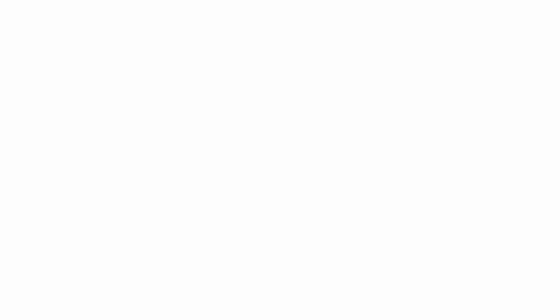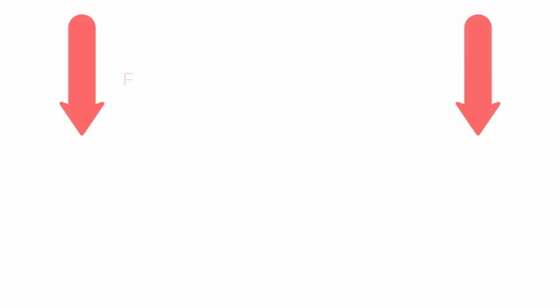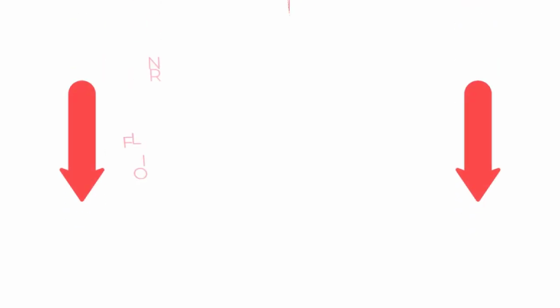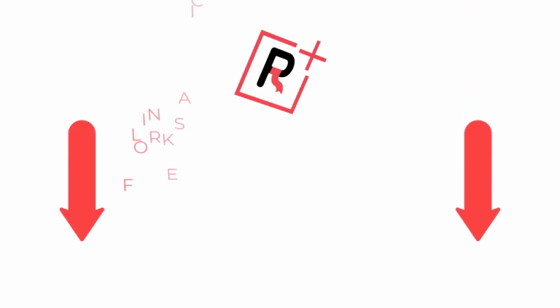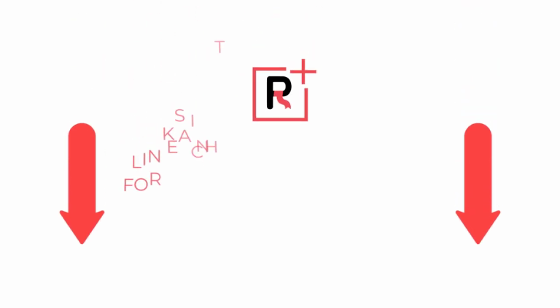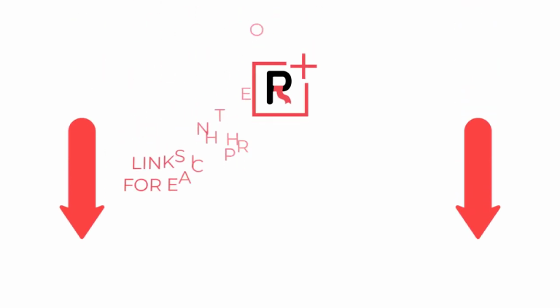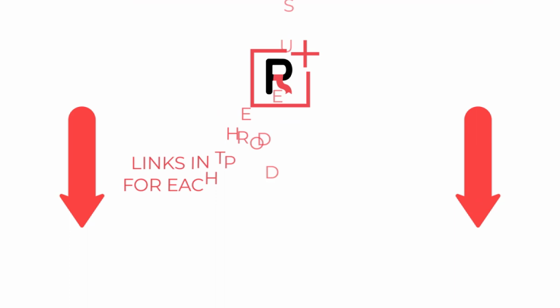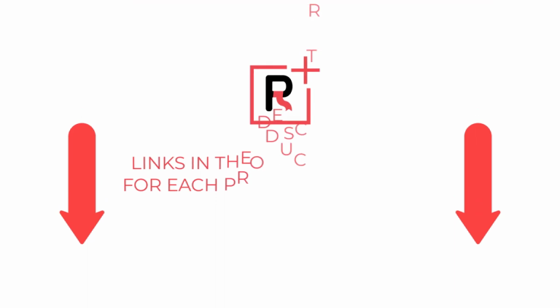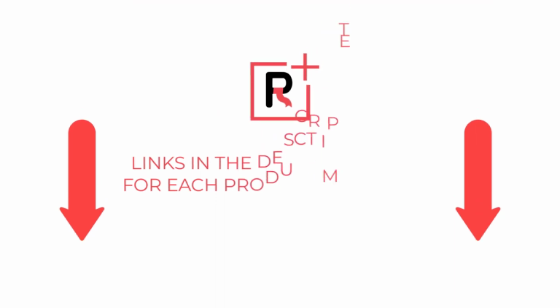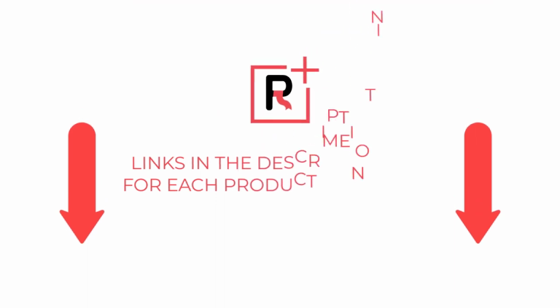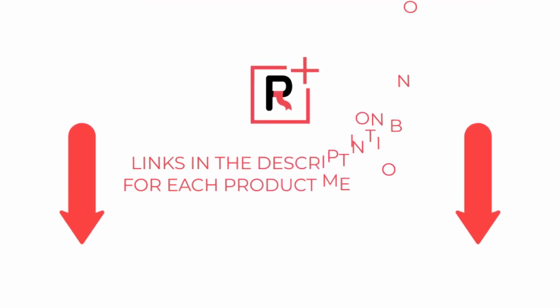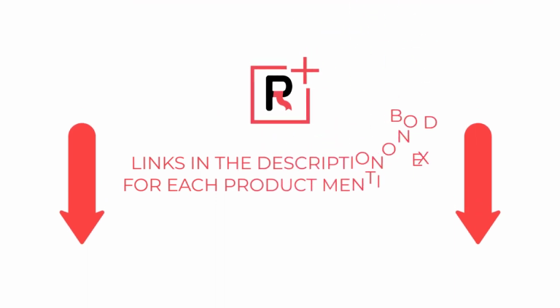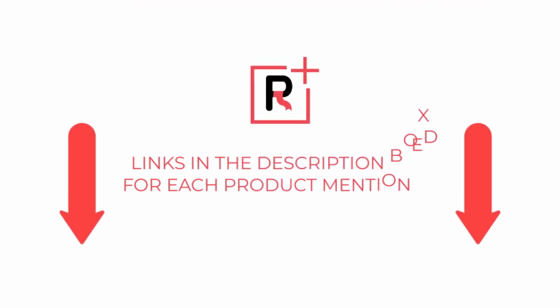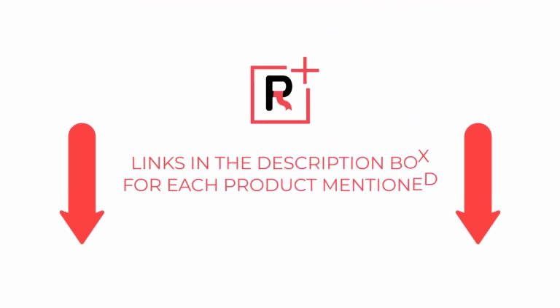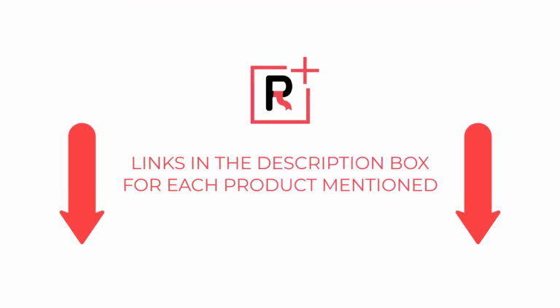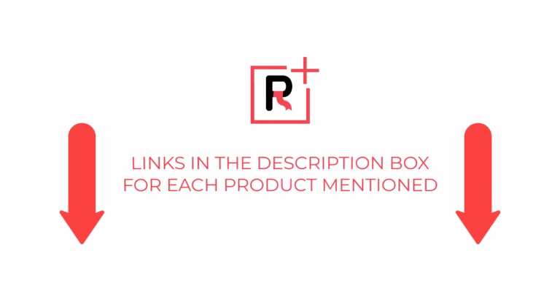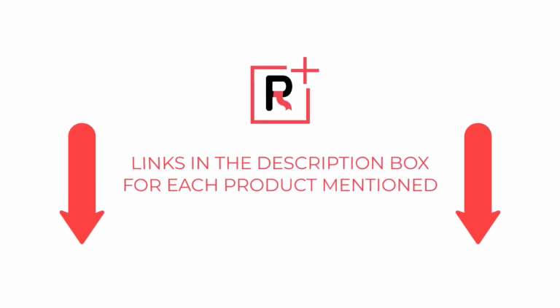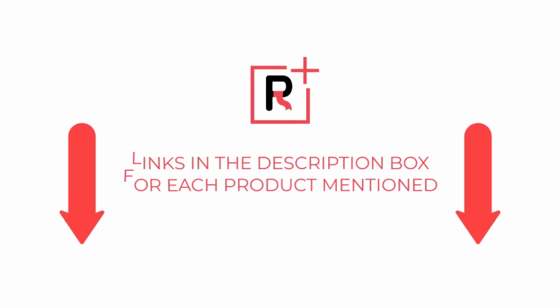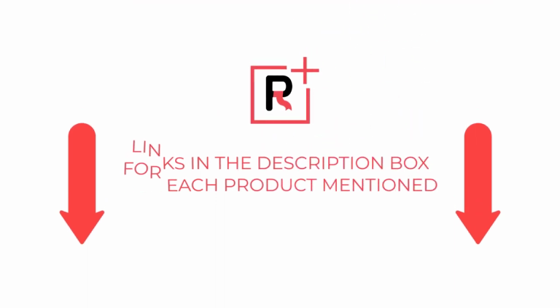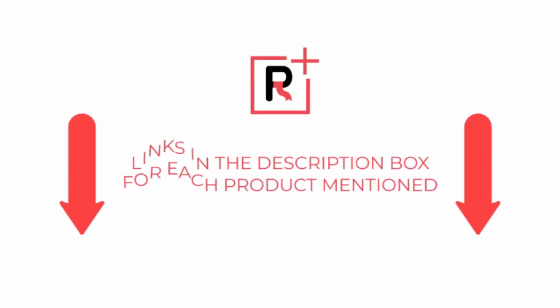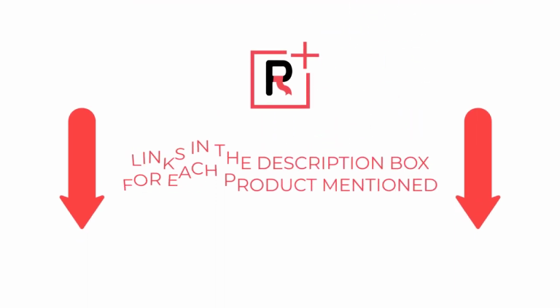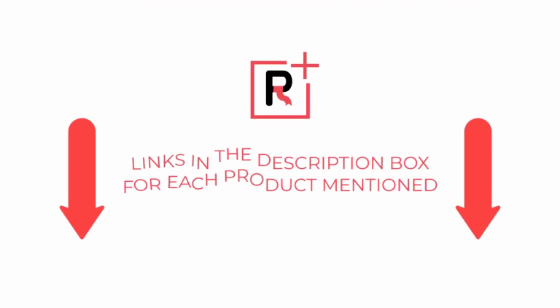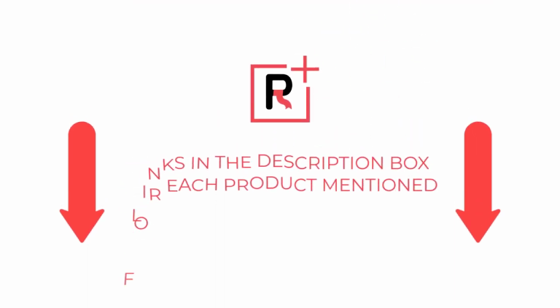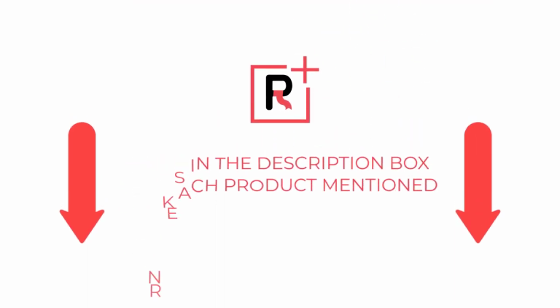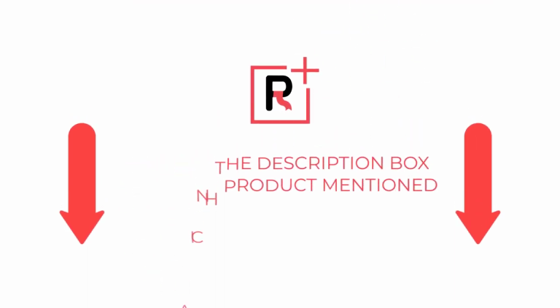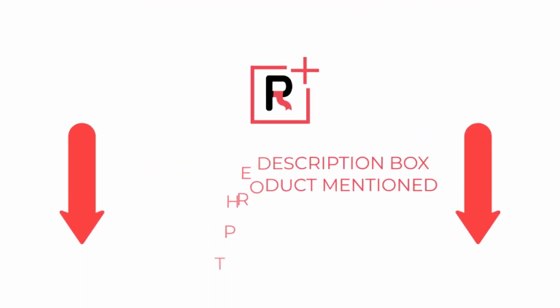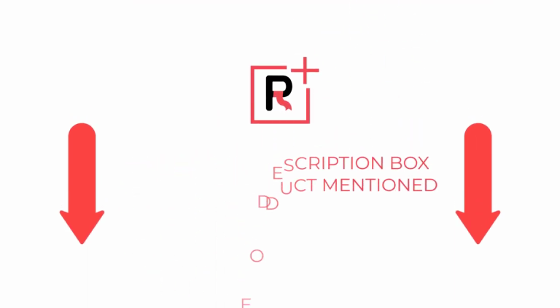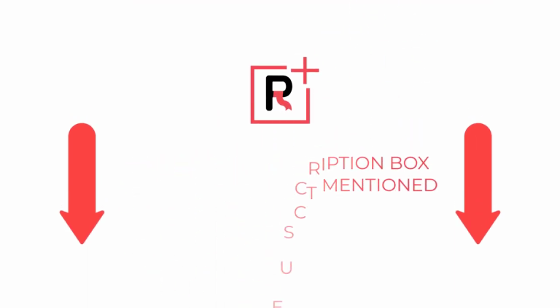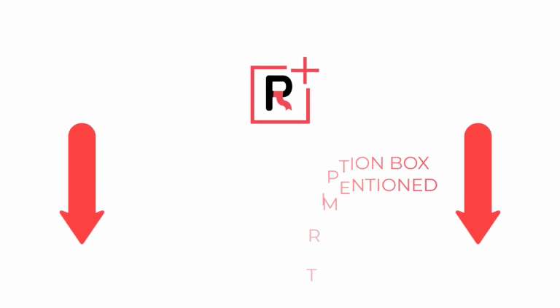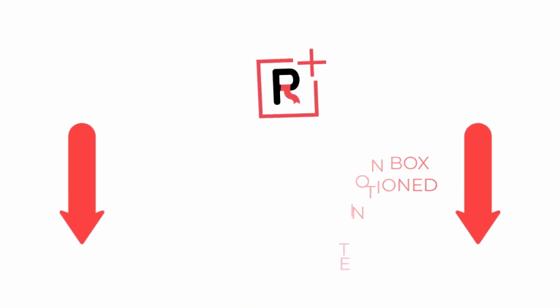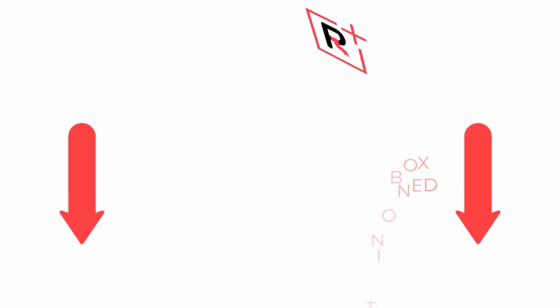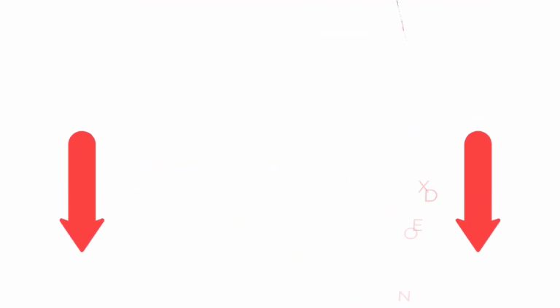If you want to know about the price and other information, be sure to check the description. So without any further delay, let's jump into the video.